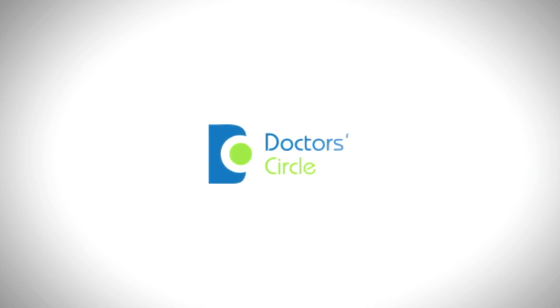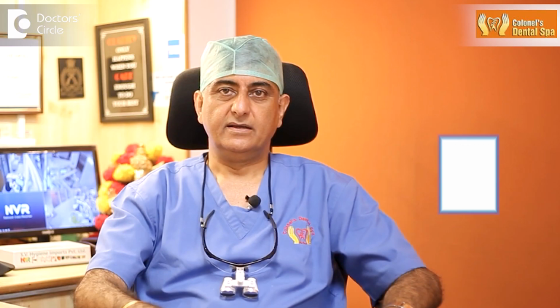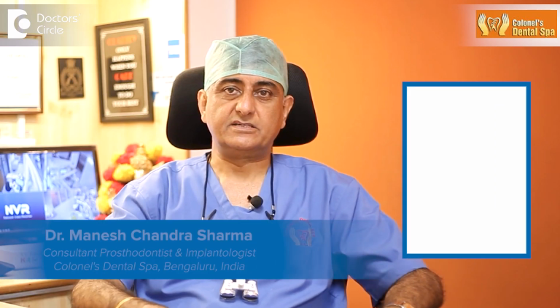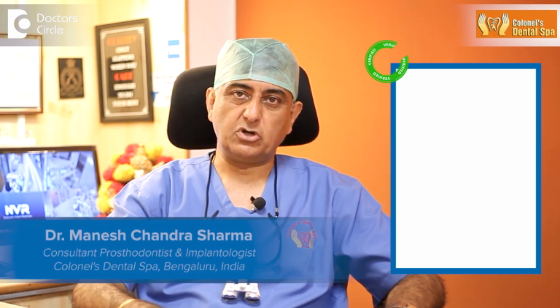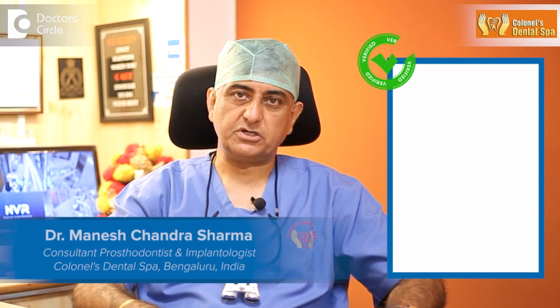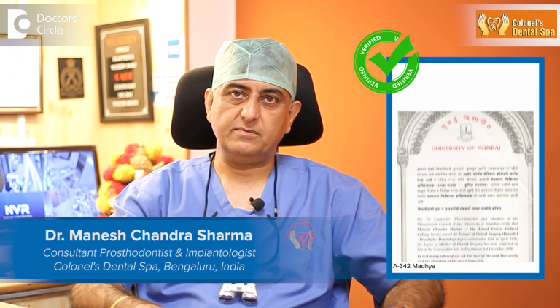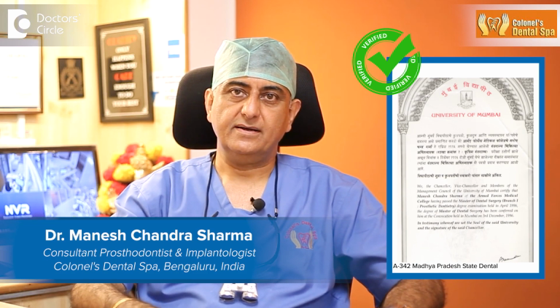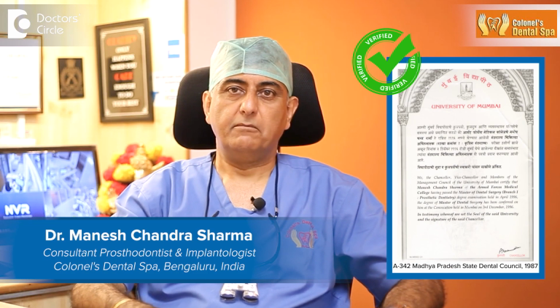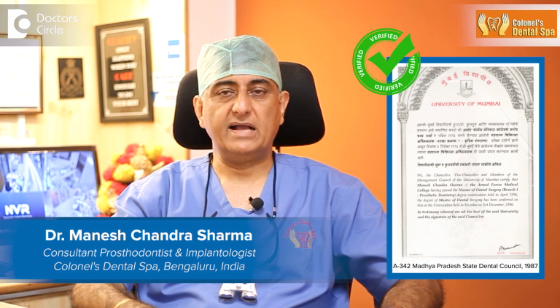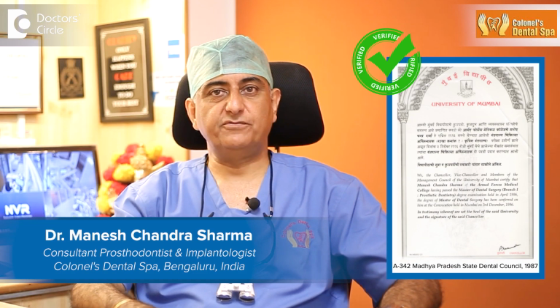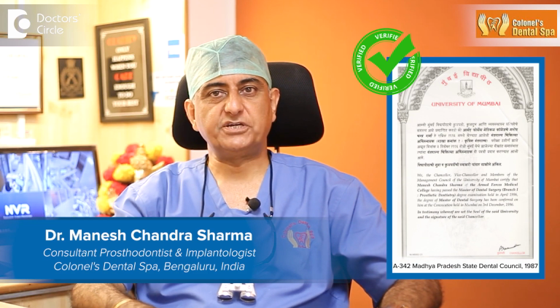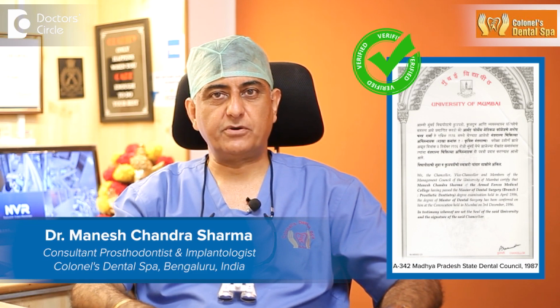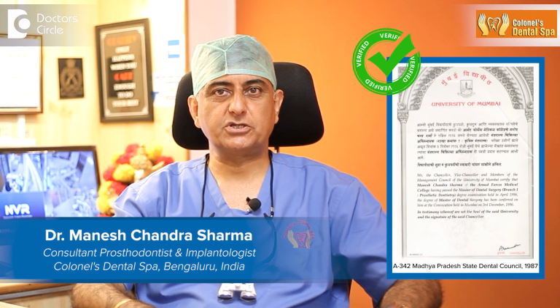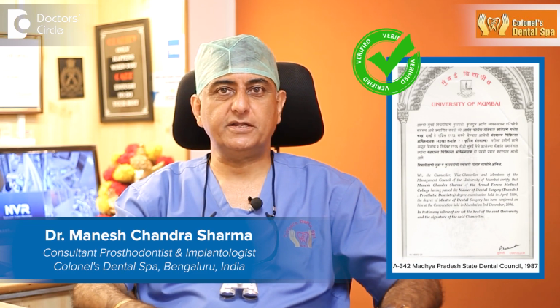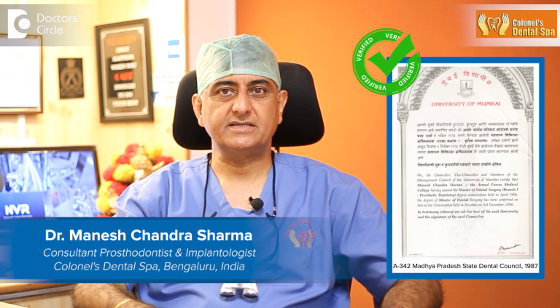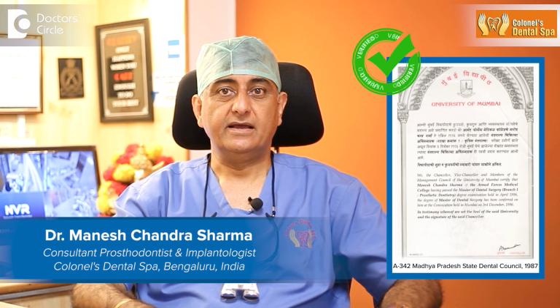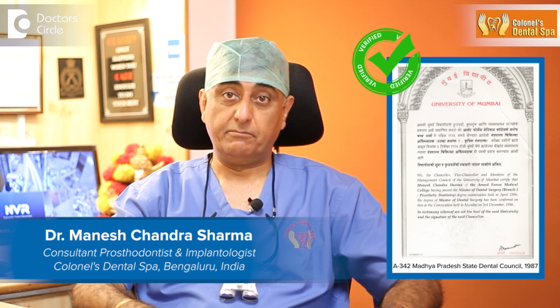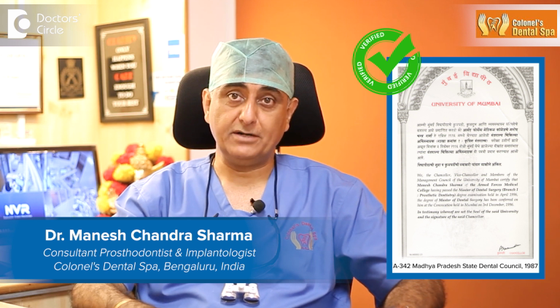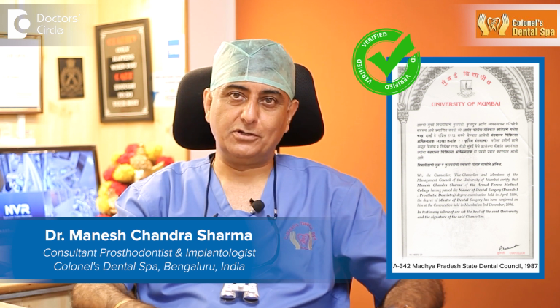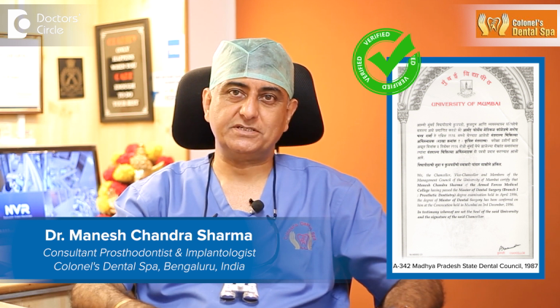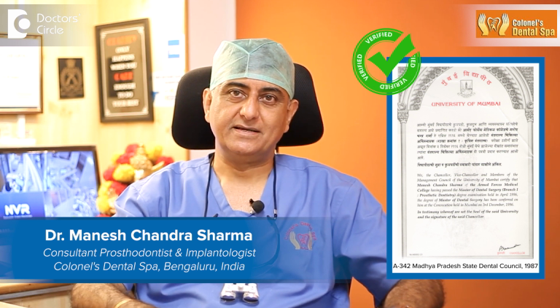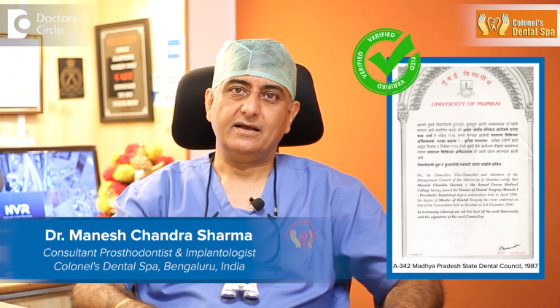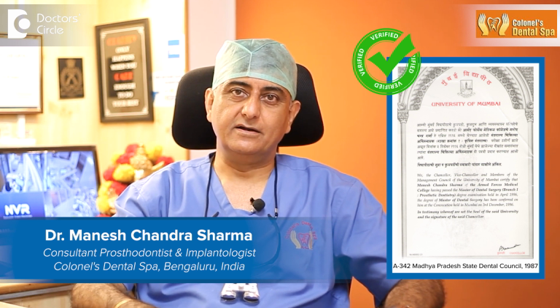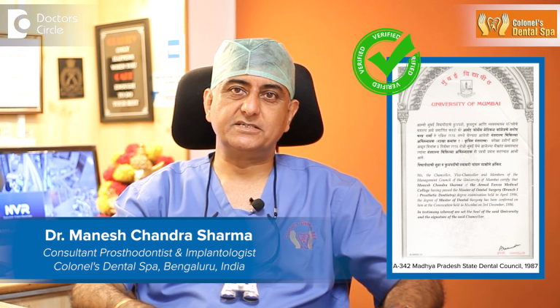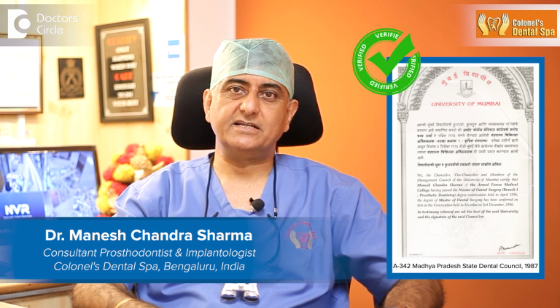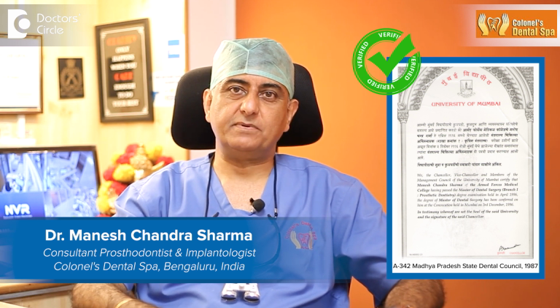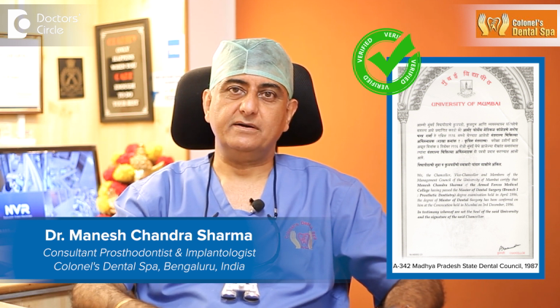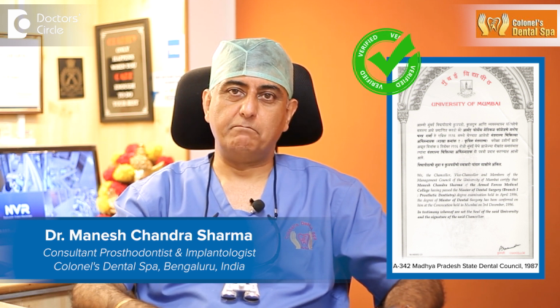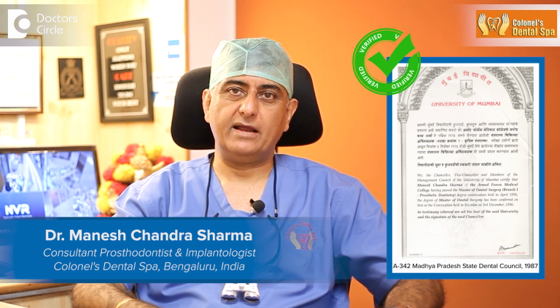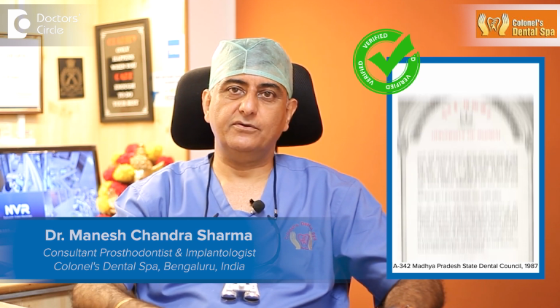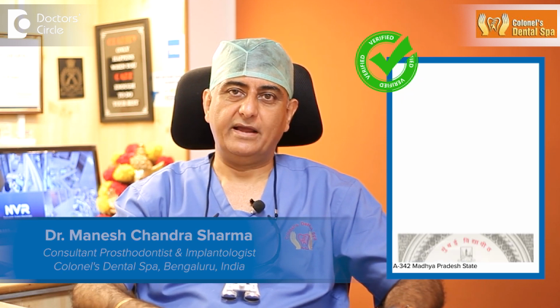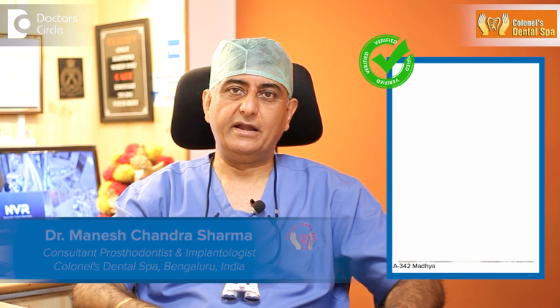This is Dr. Sharma, maxillofacial prosthodontist, implantologist, Kernel's Dental Spa, Bangalore, India.